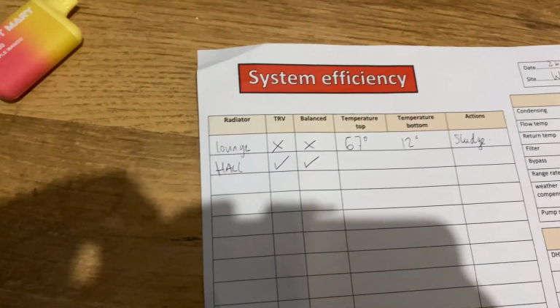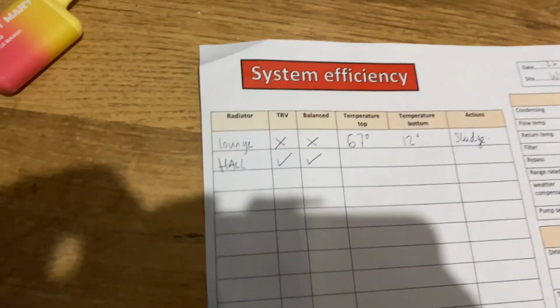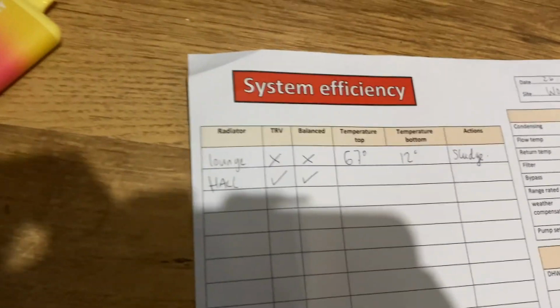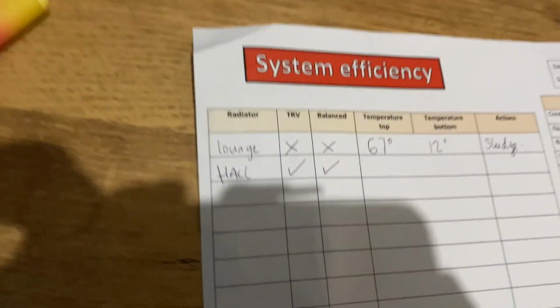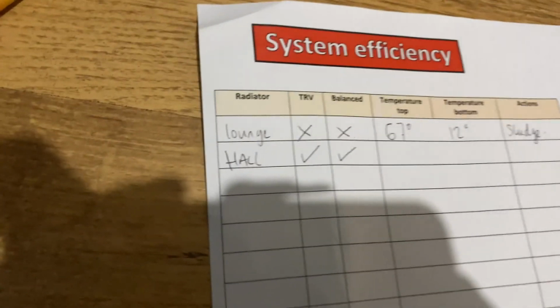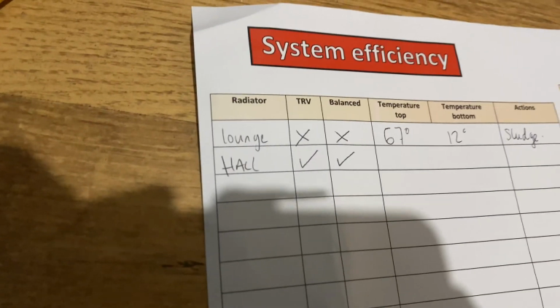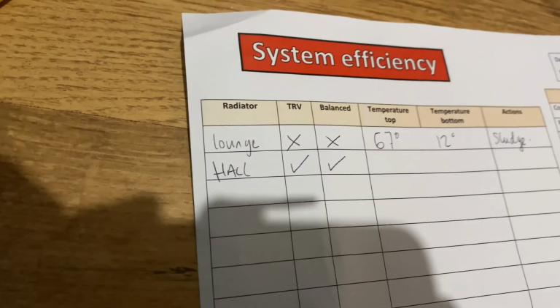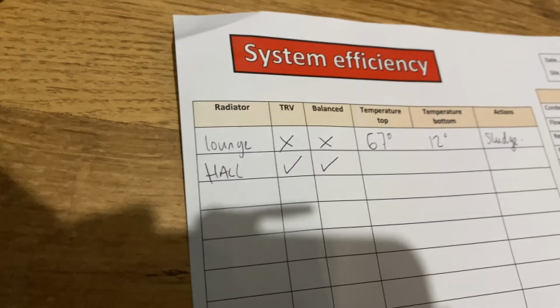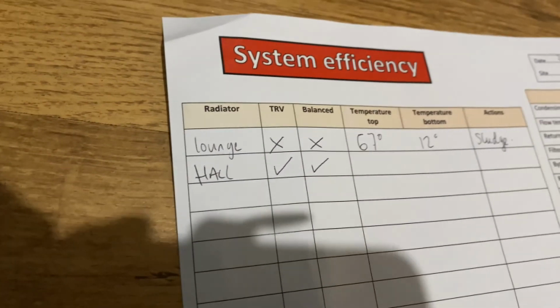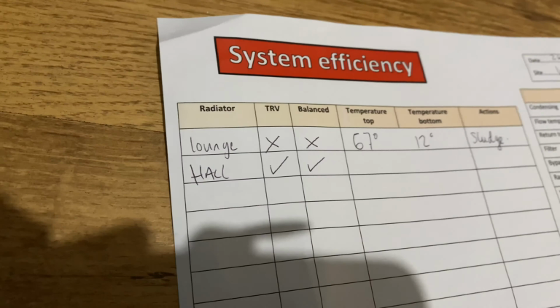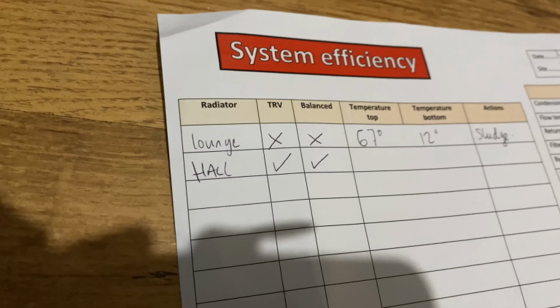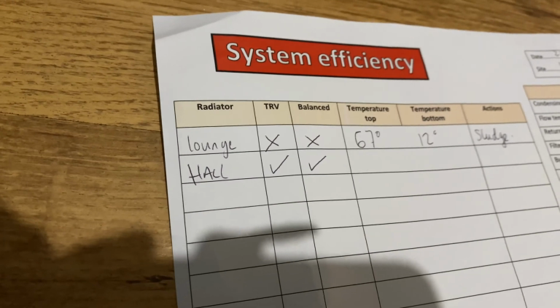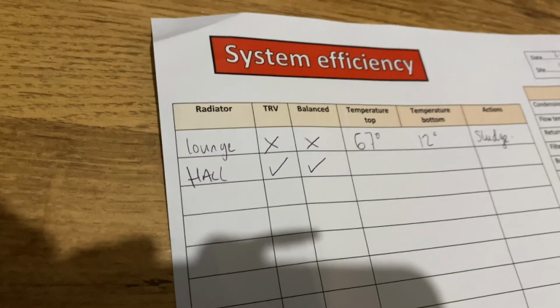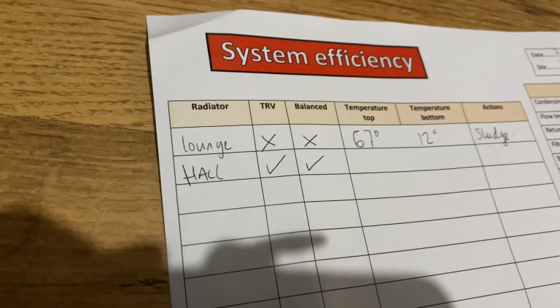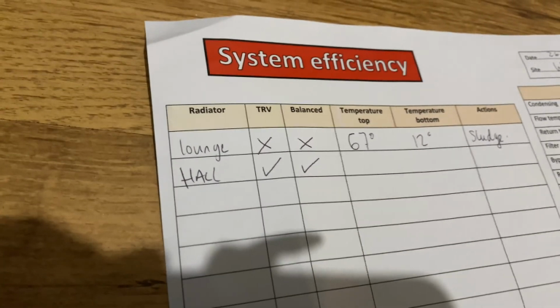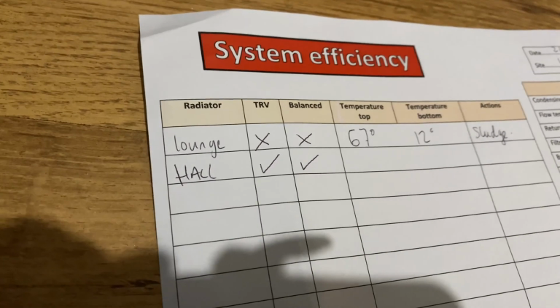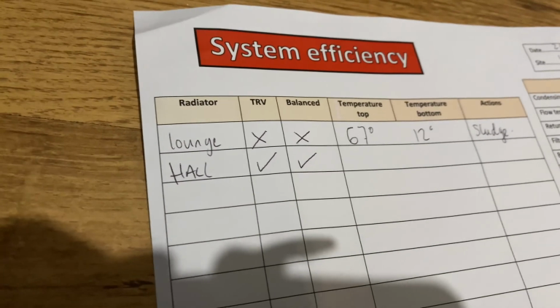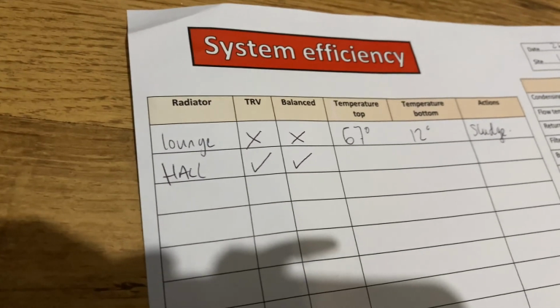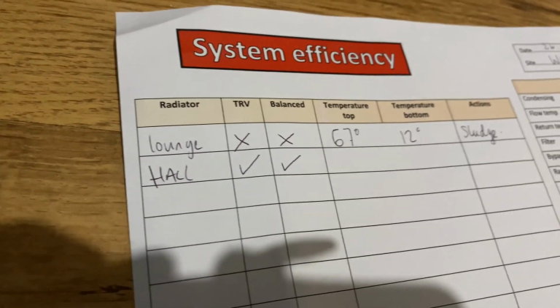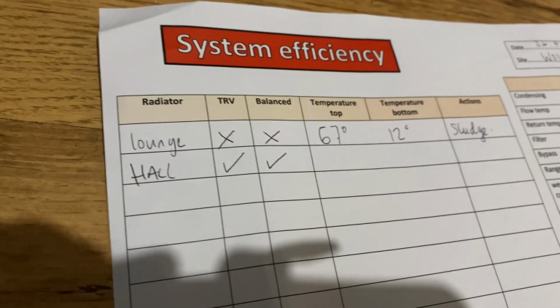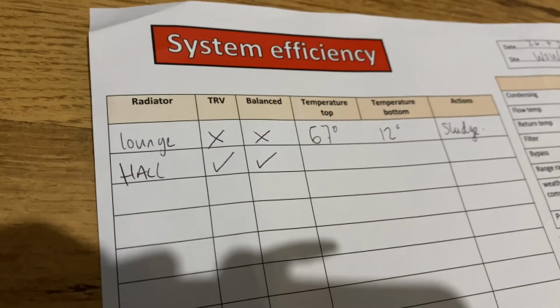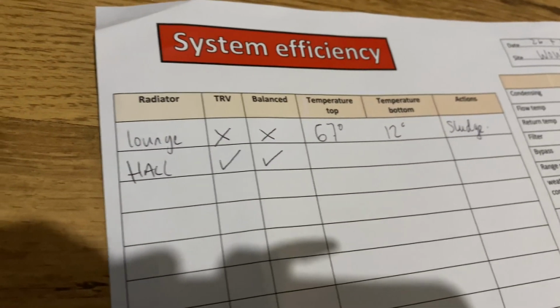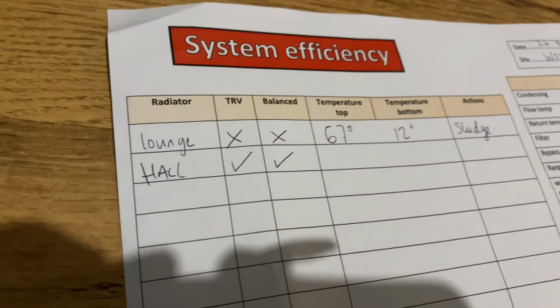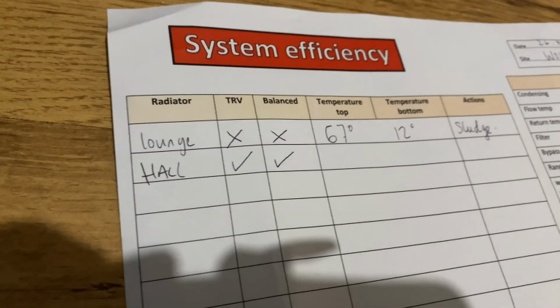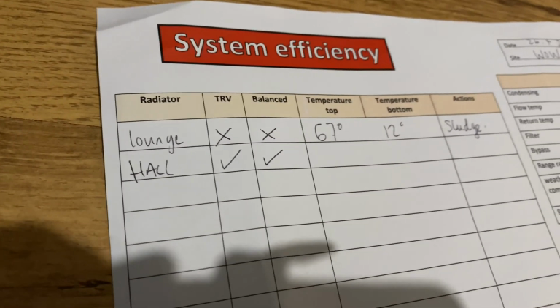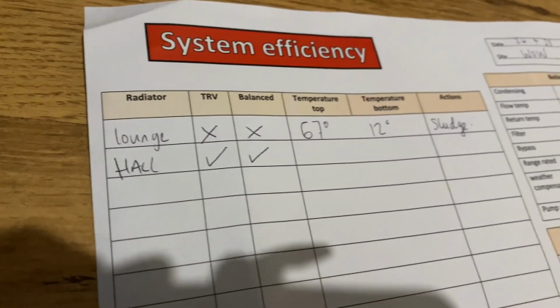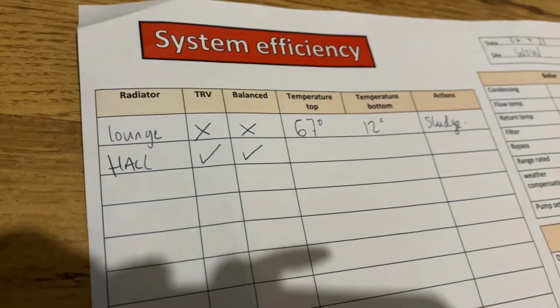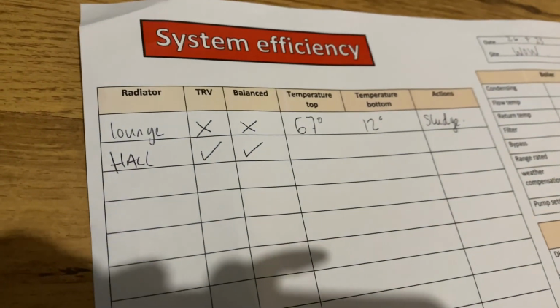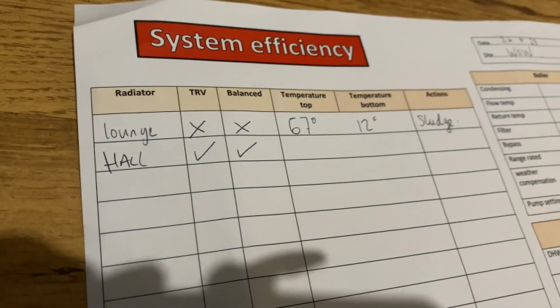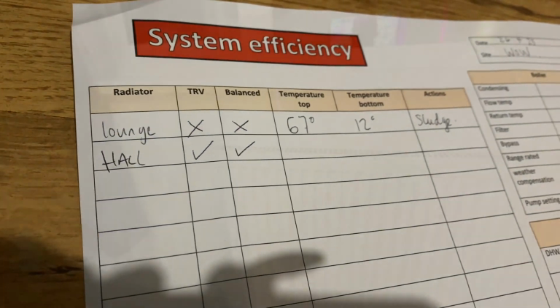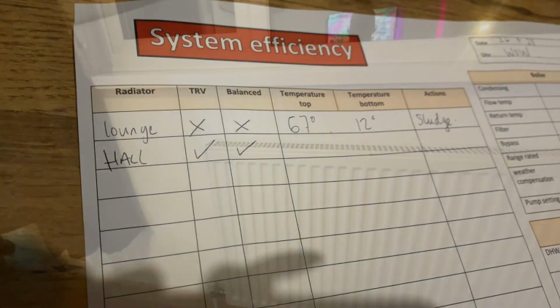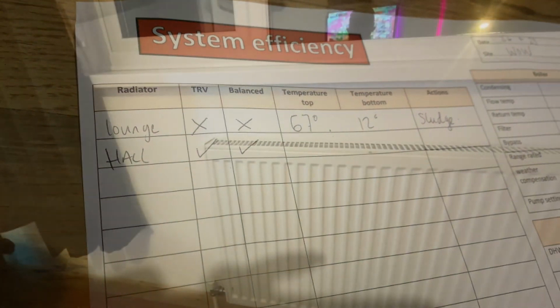Radiator: Hall. I'll fill that out later on when the heating's been on a bit longer.